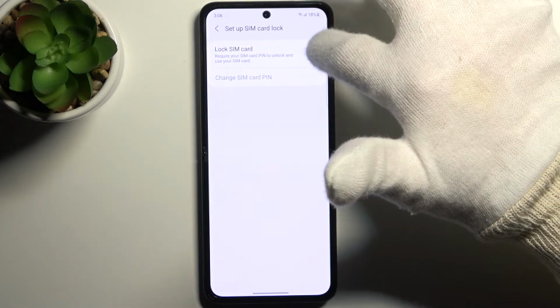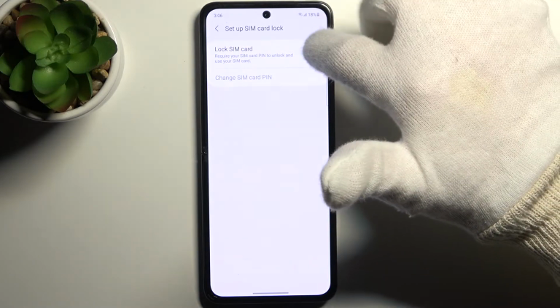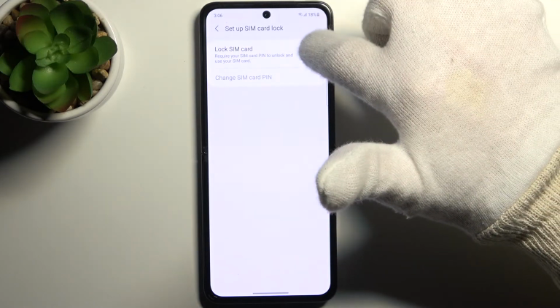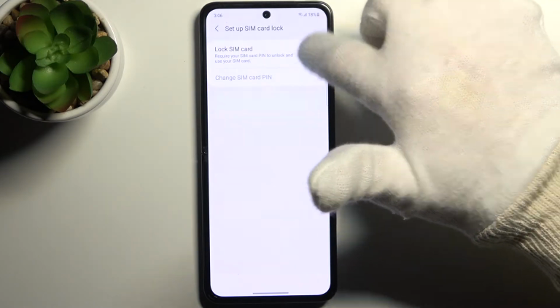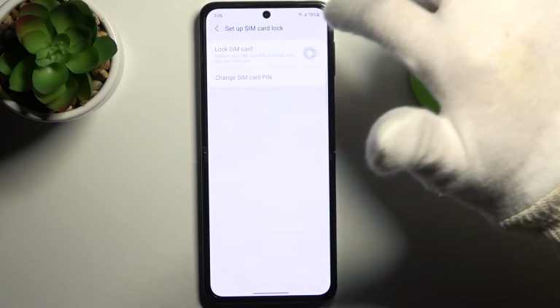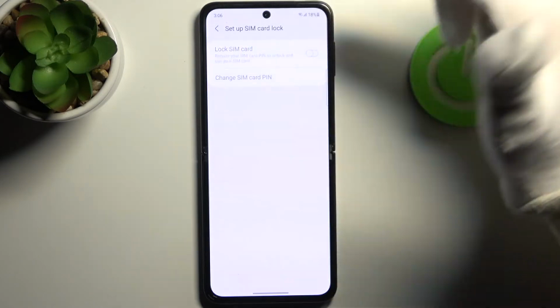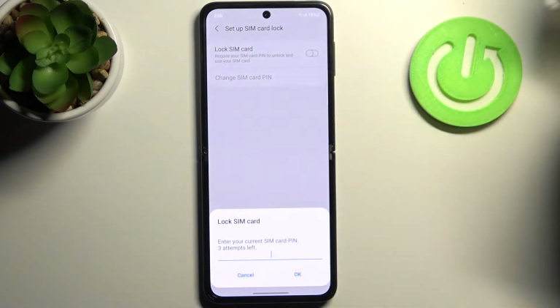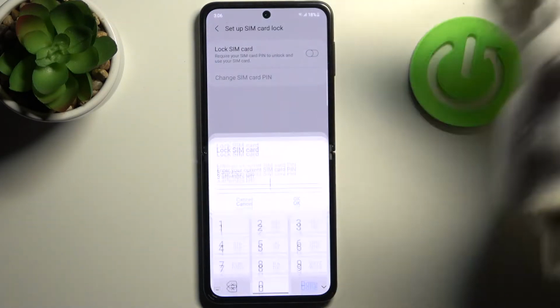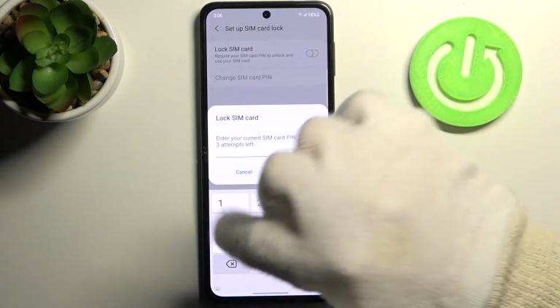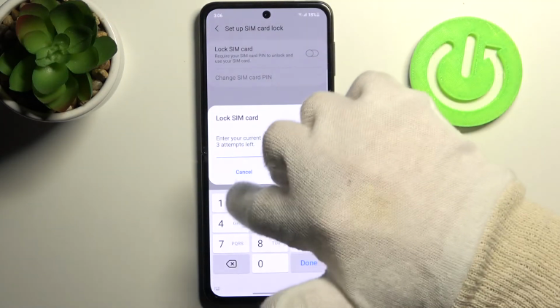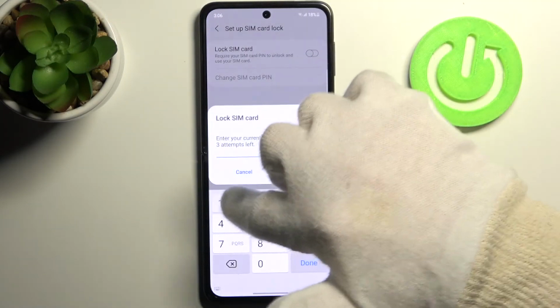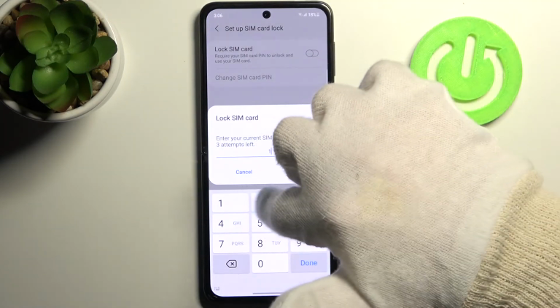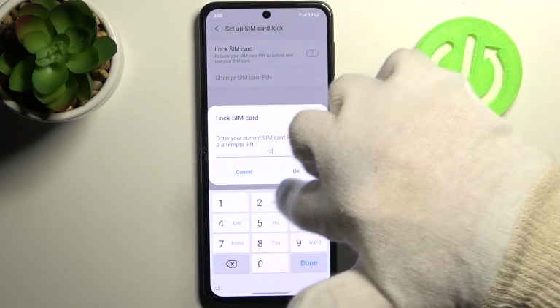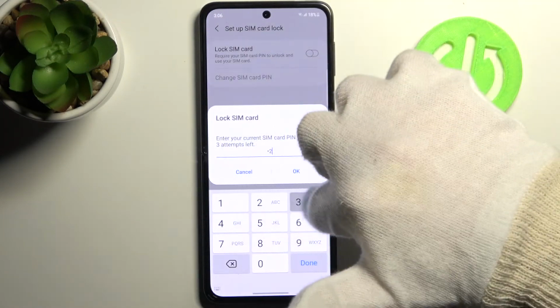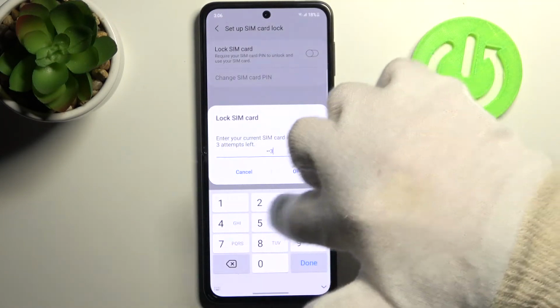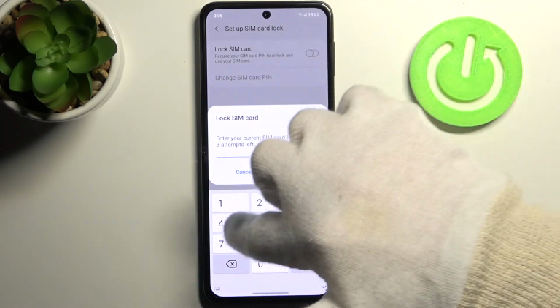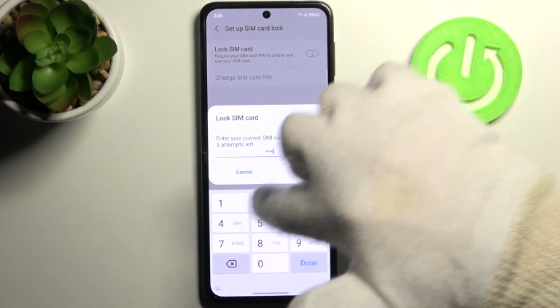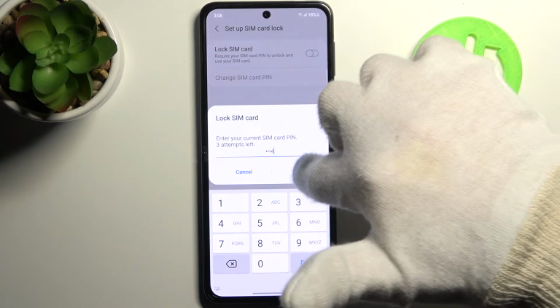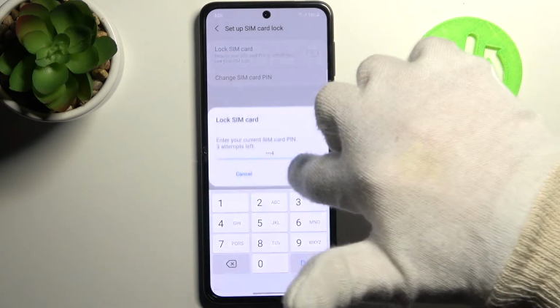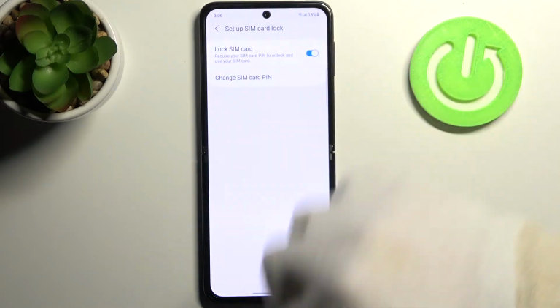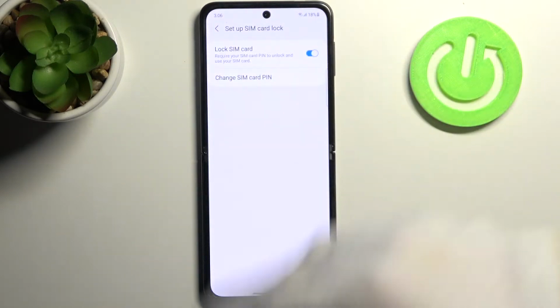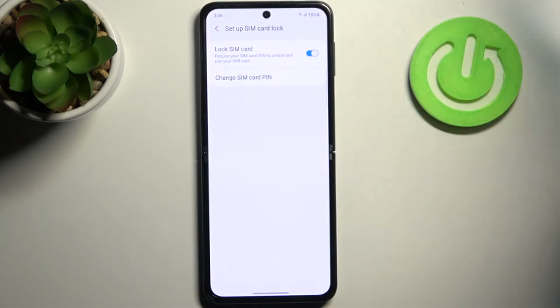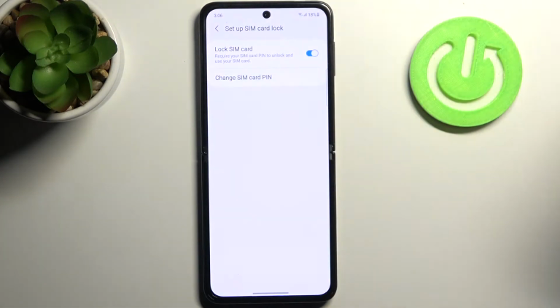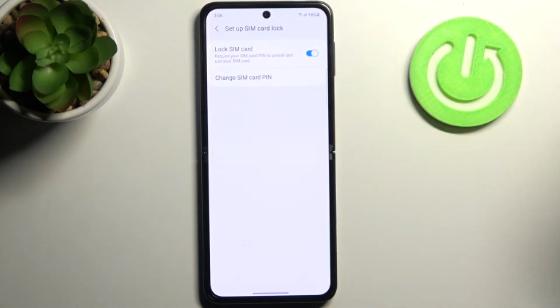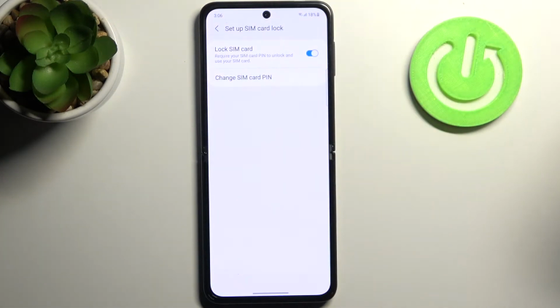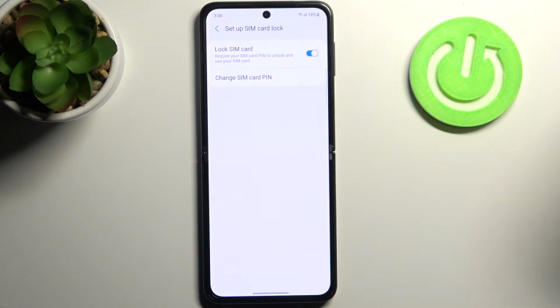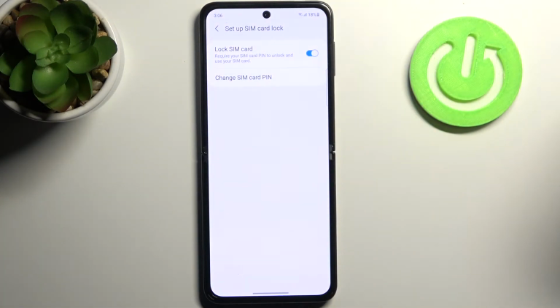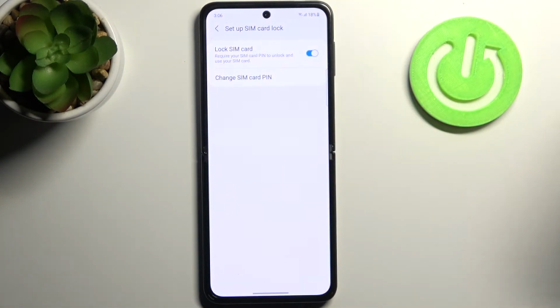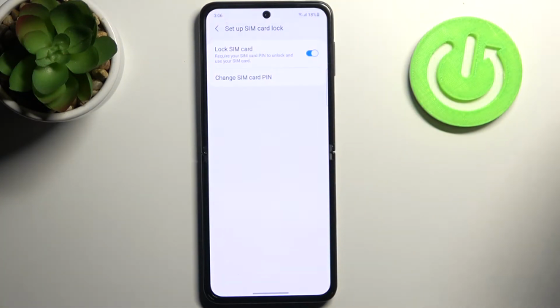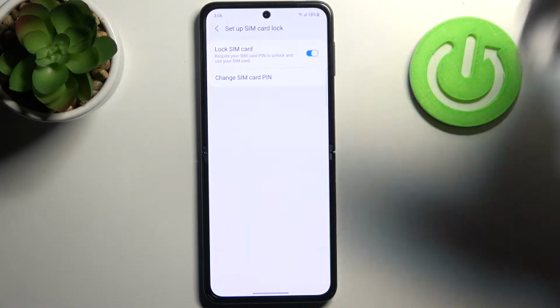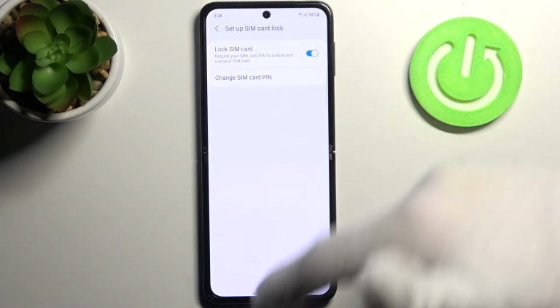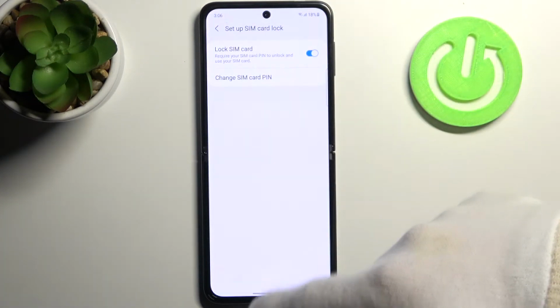Enable Lock SIM Card, then you have to enter your PIN, tap OK, and after that the SIM card will be locked with it.